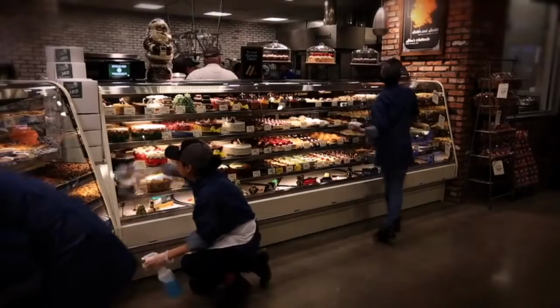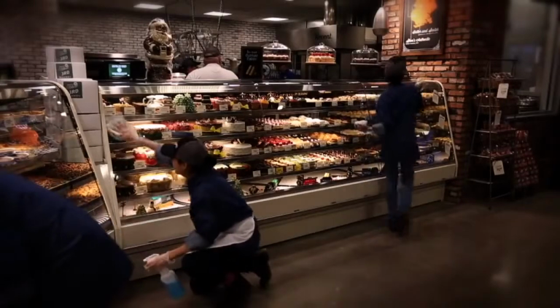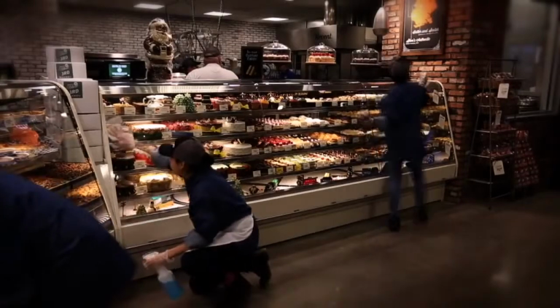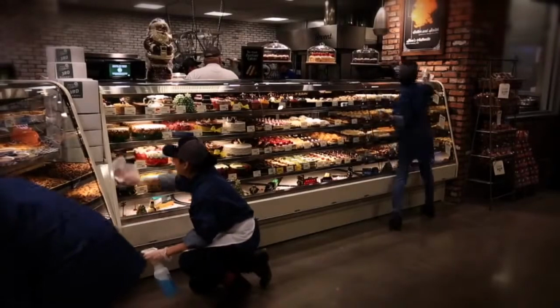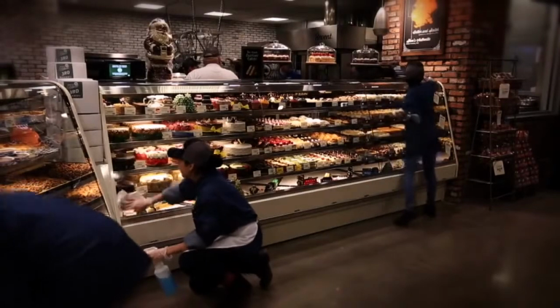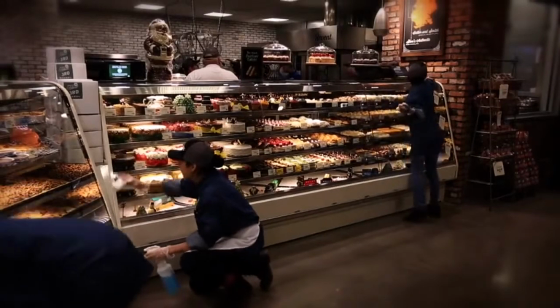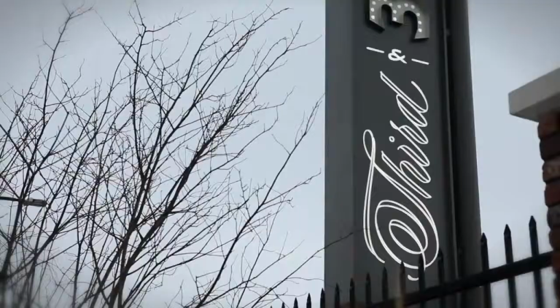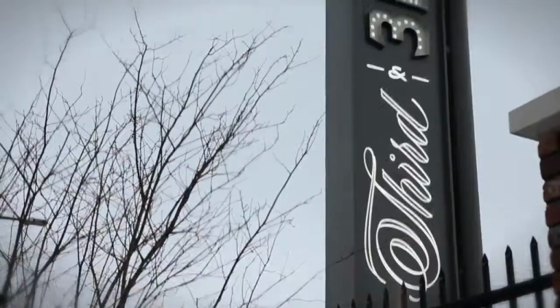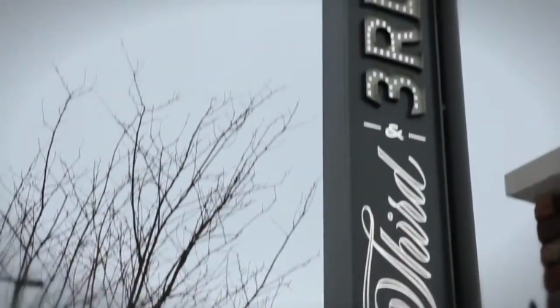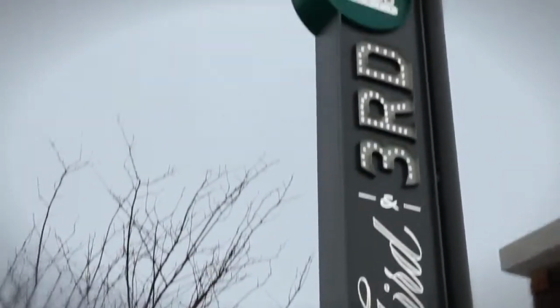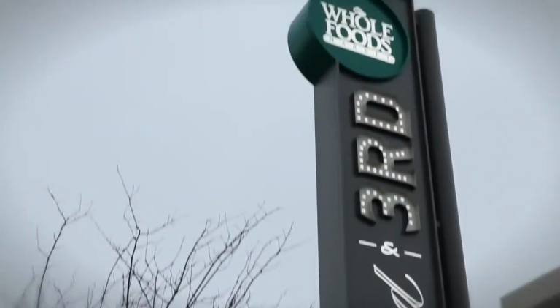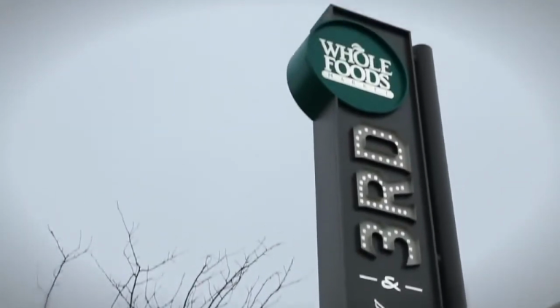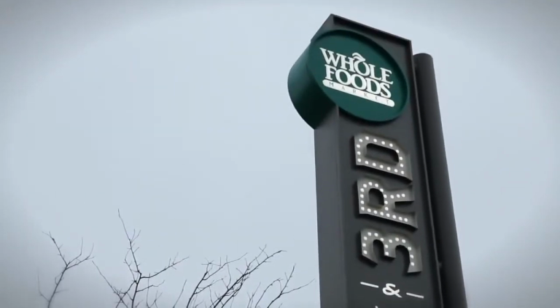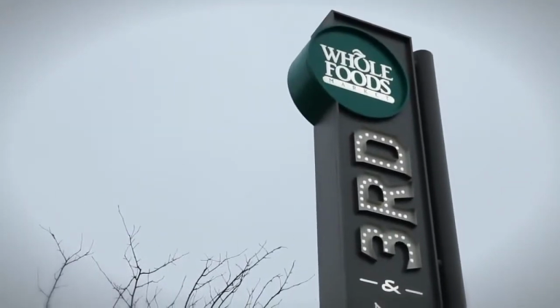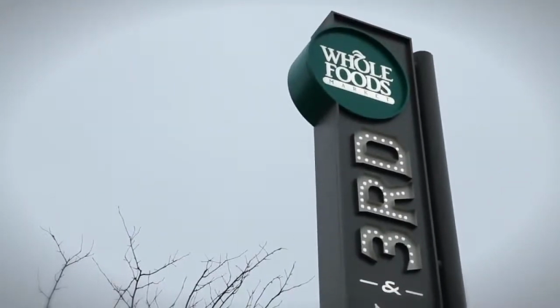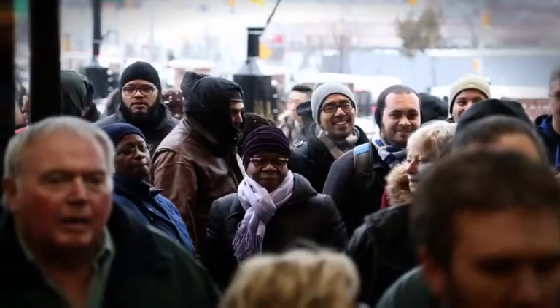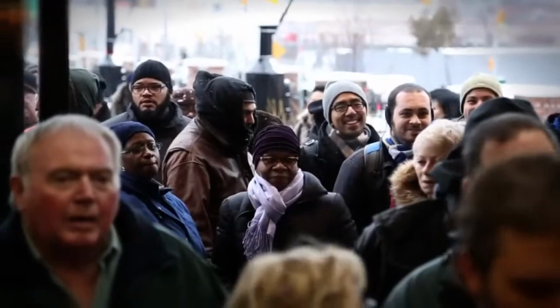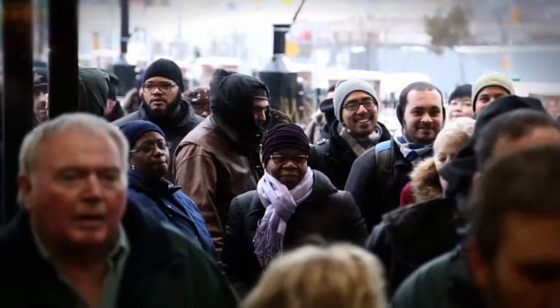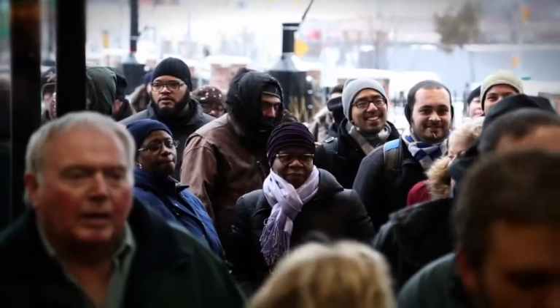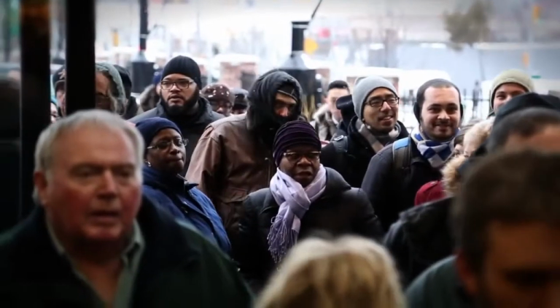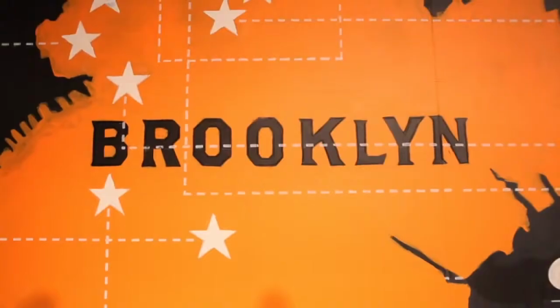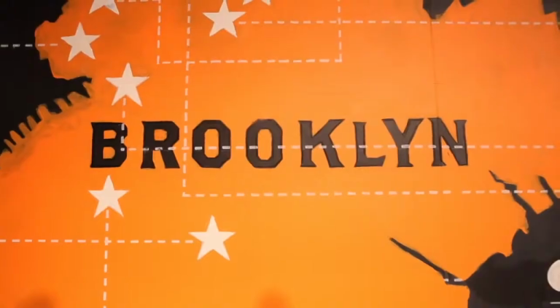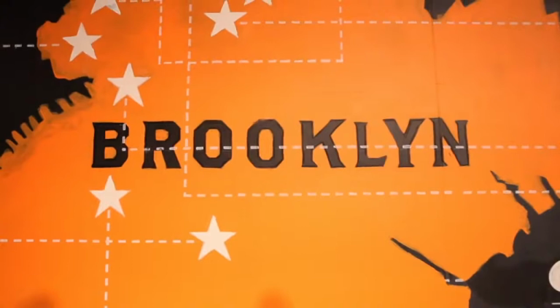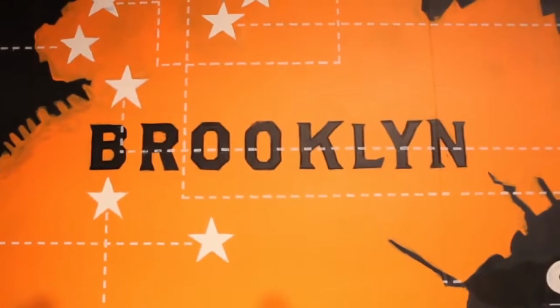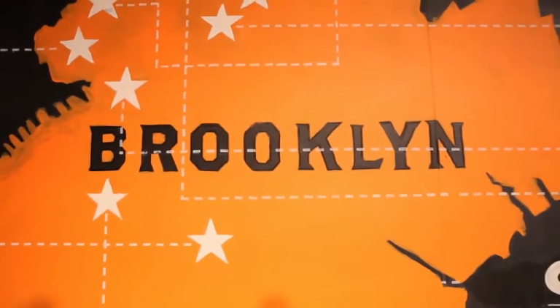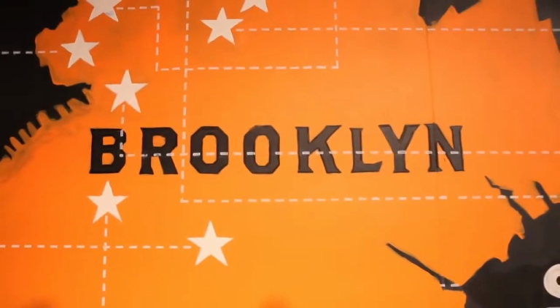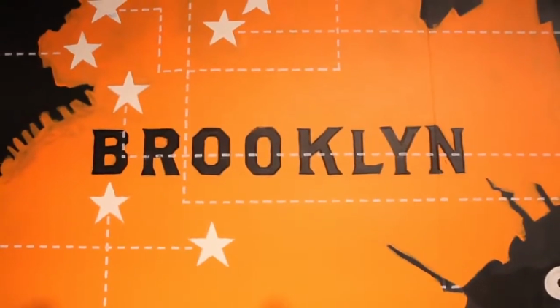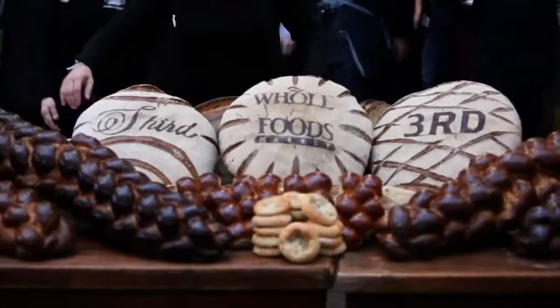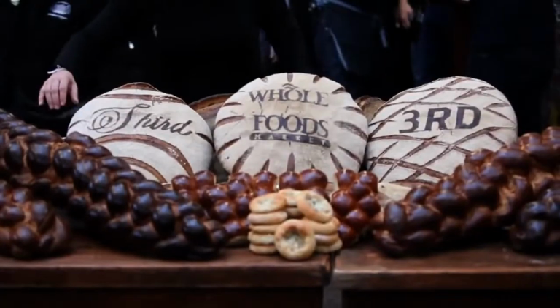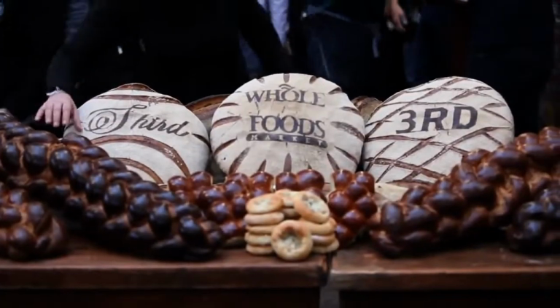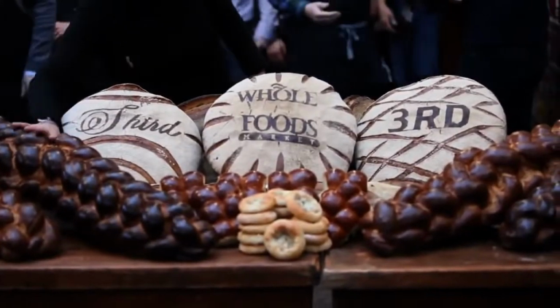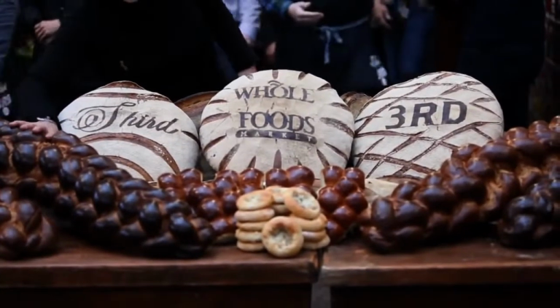Good morning! This day has finally arrived. Ten years in the making, we're here — the first Whole Foods Market in Brooklyn.